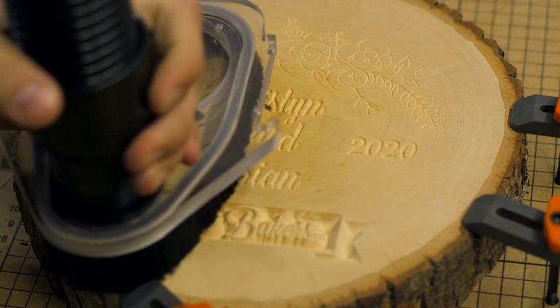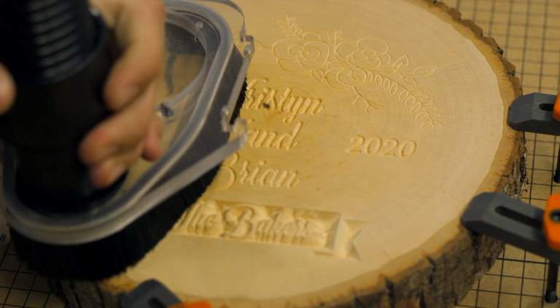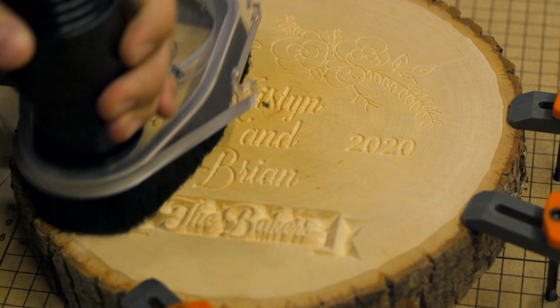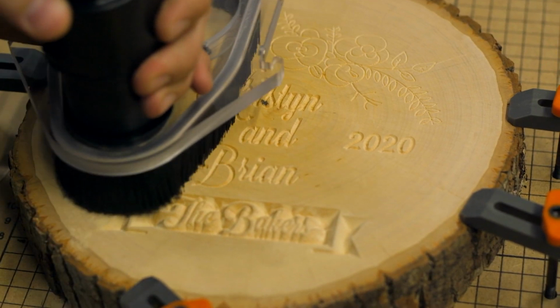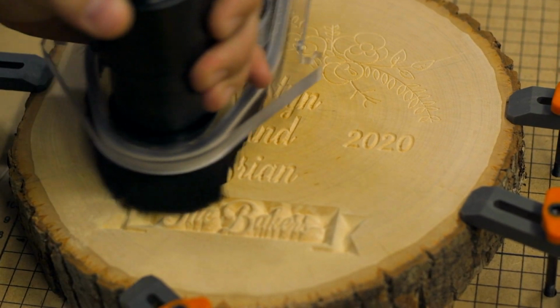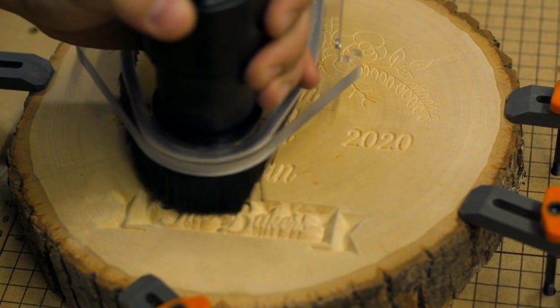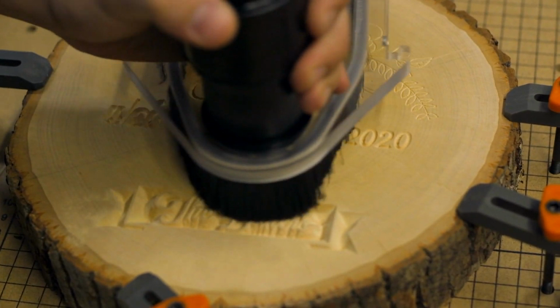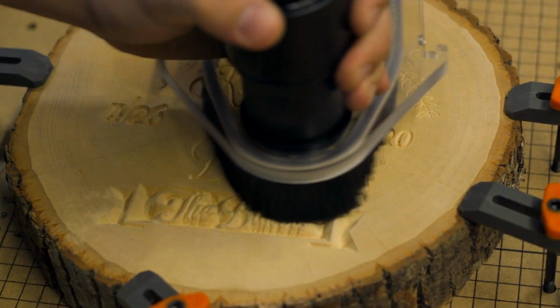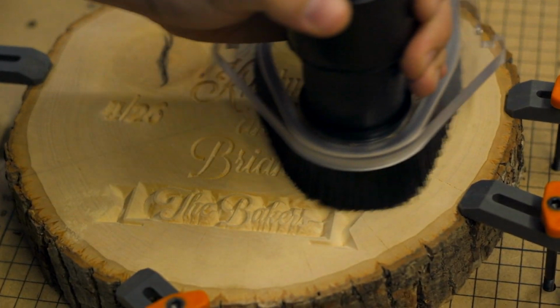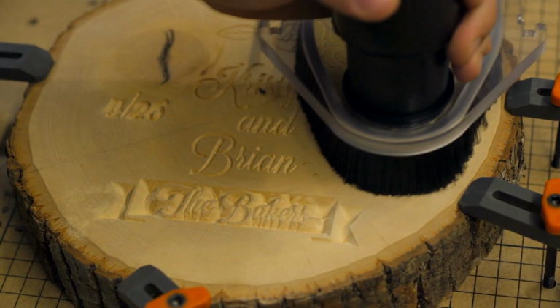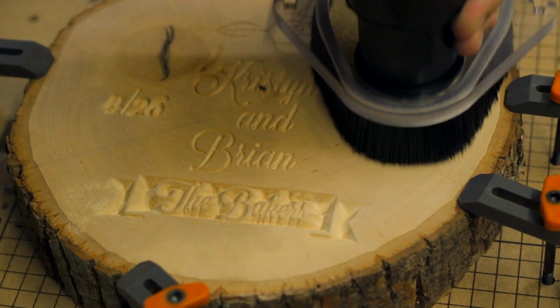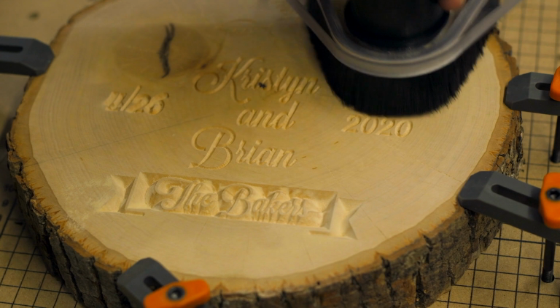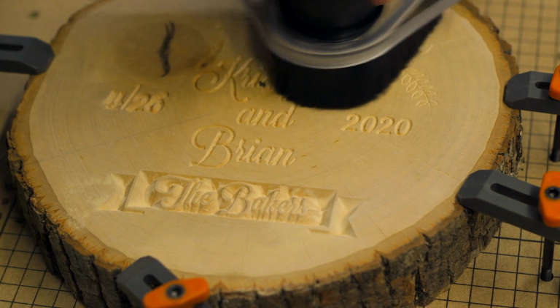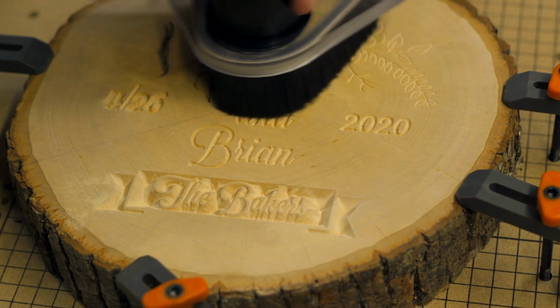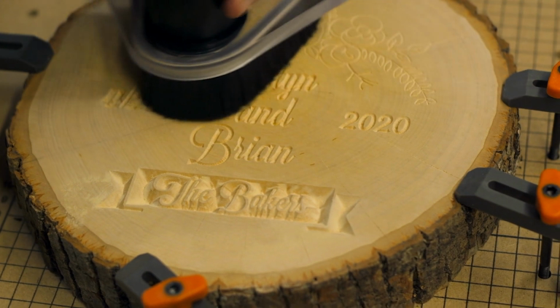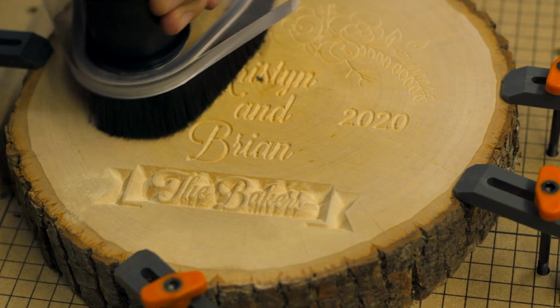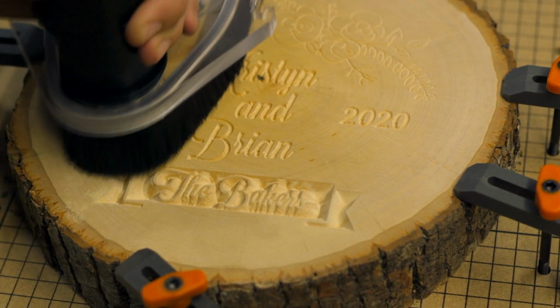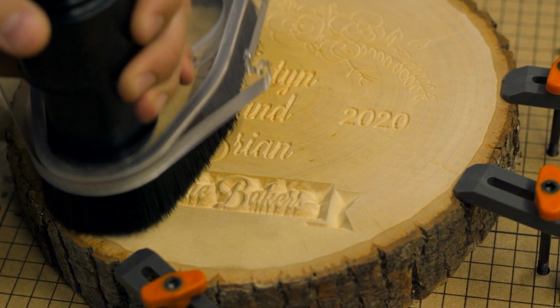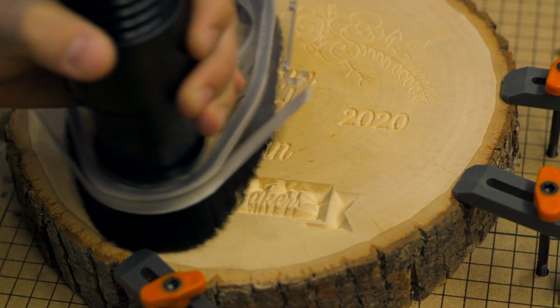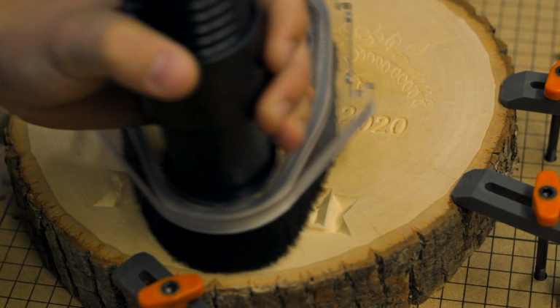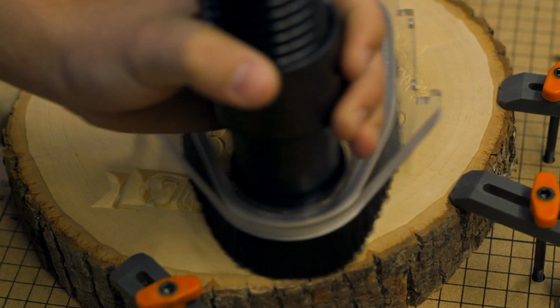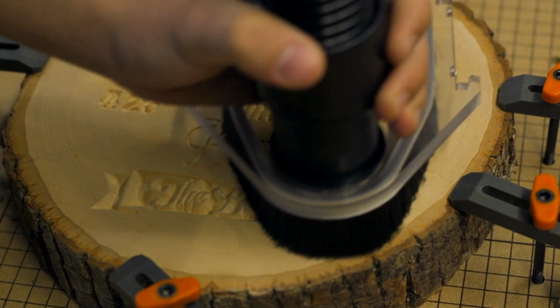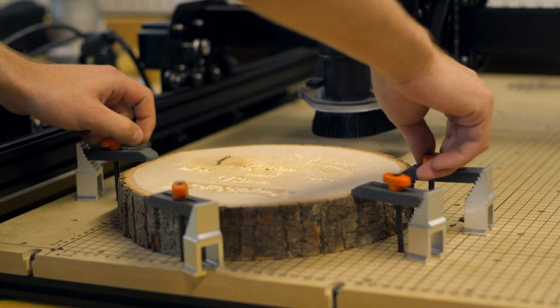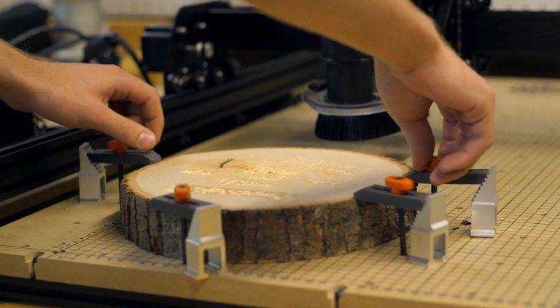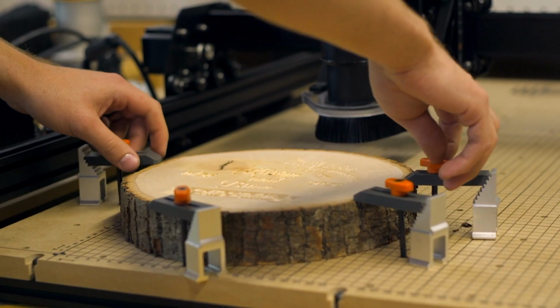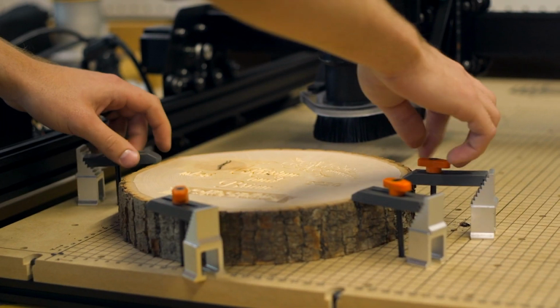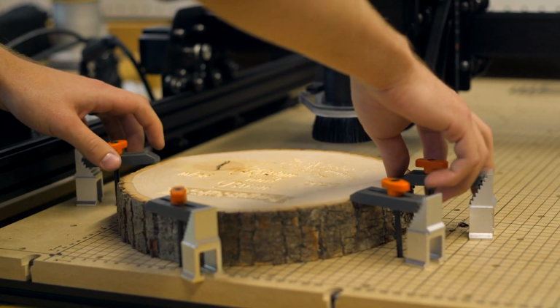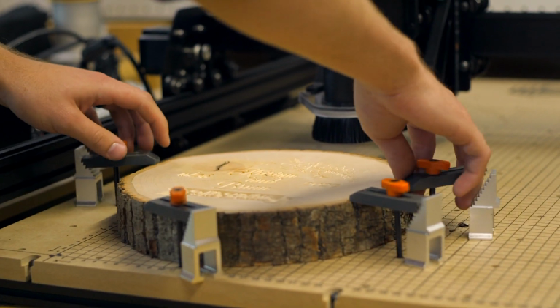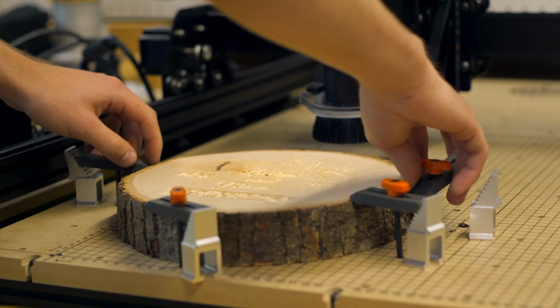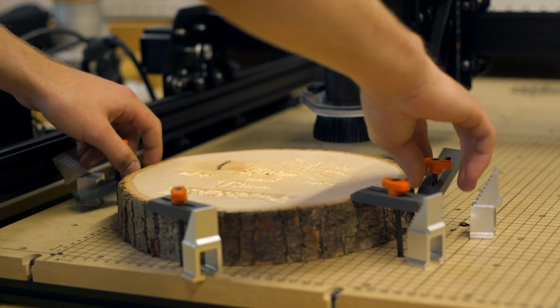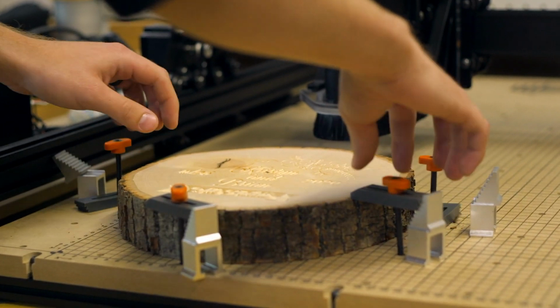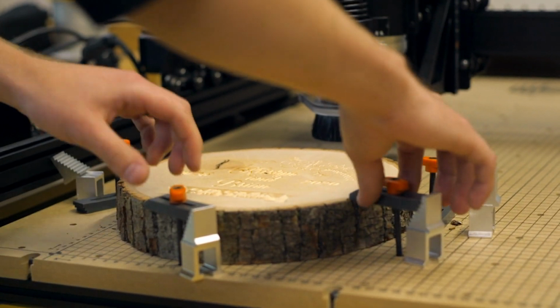When it was all done, I turned off the spindle, left the vacuum on, and cleaned up the little bits of dust. Then I could unclamp it and remove it.